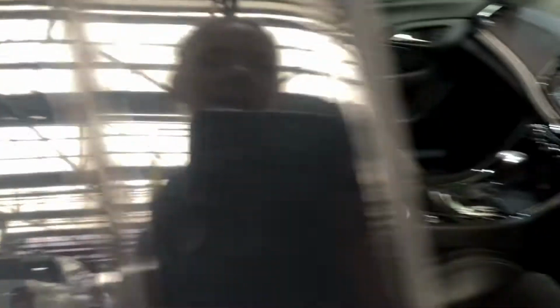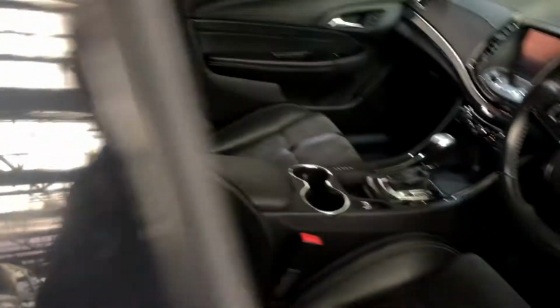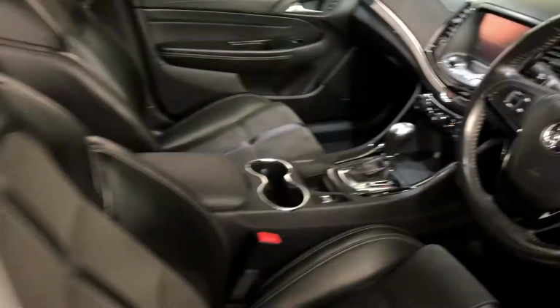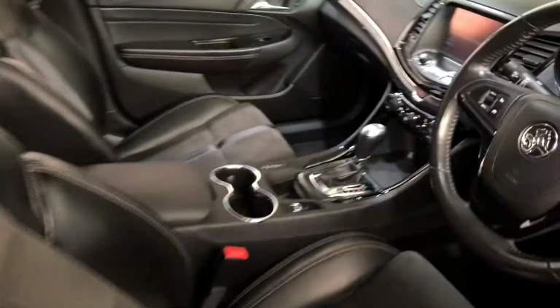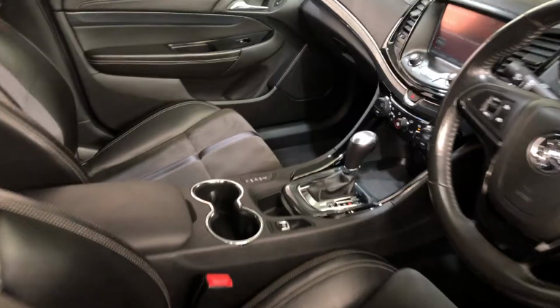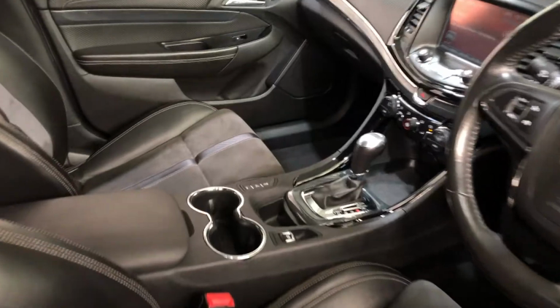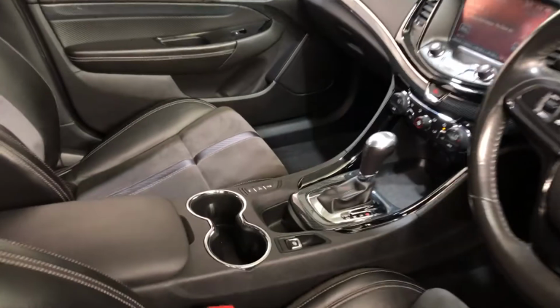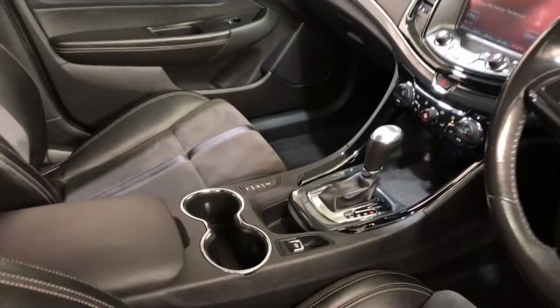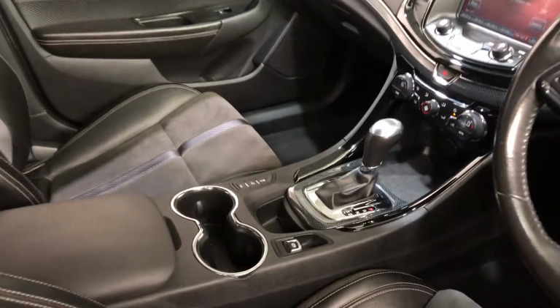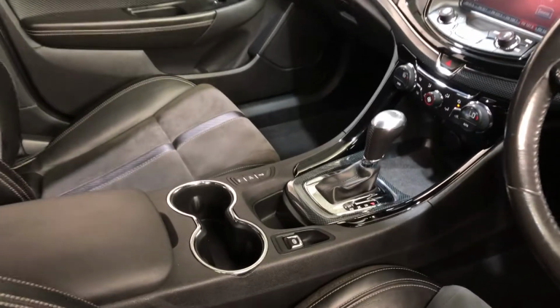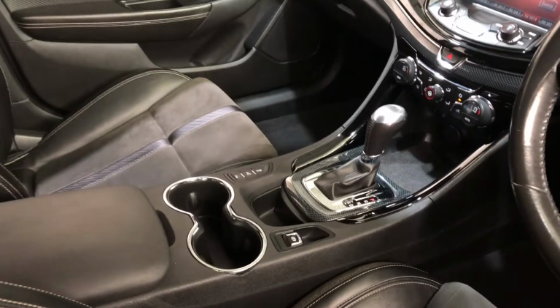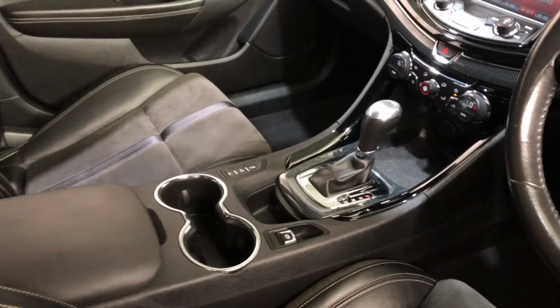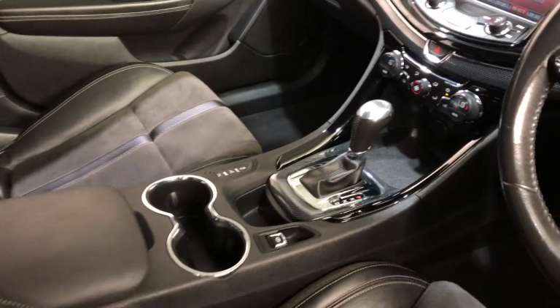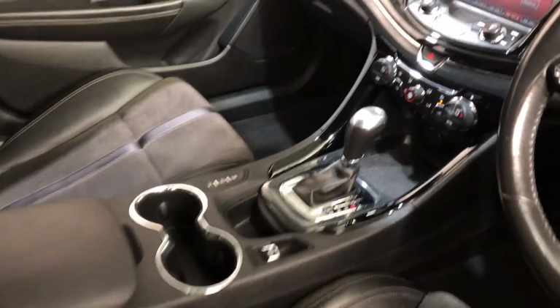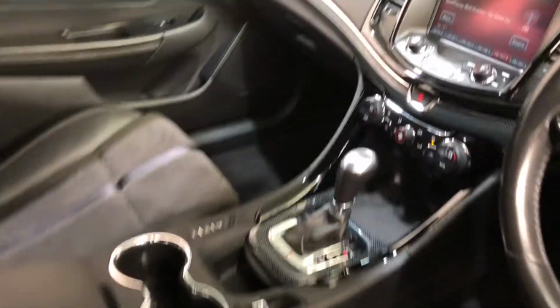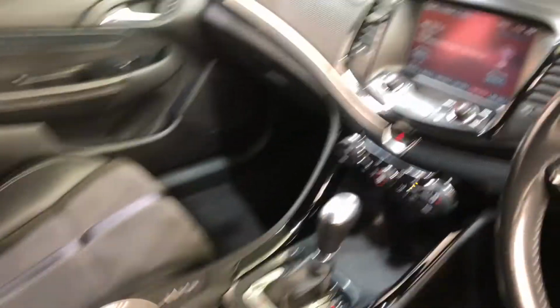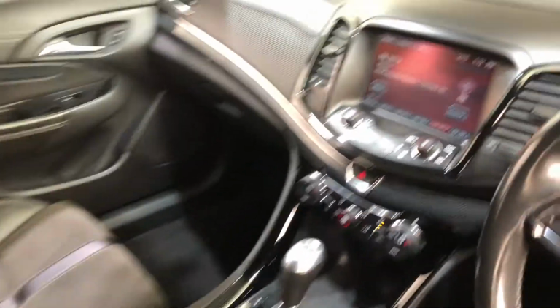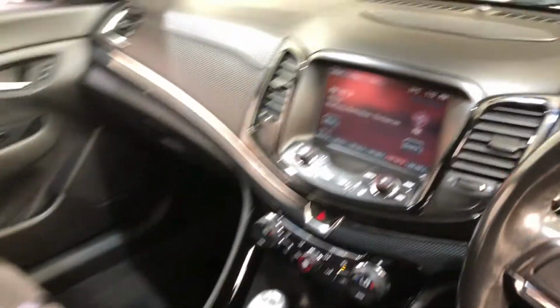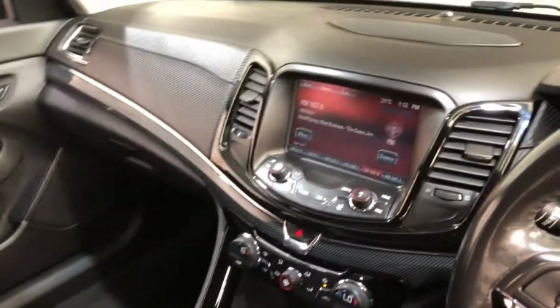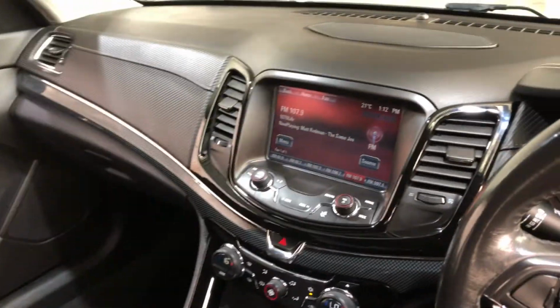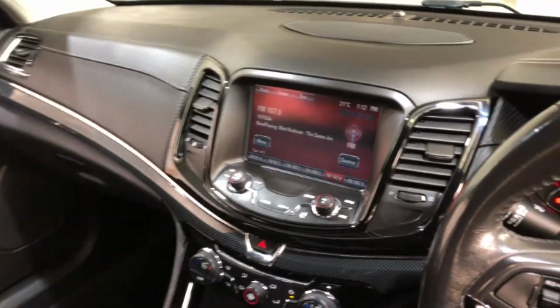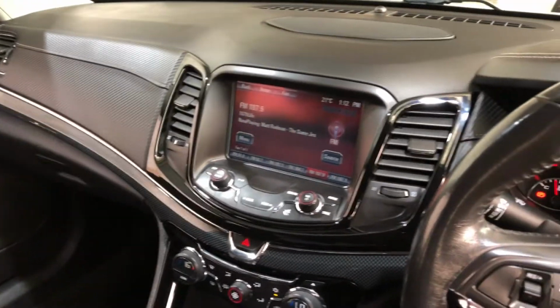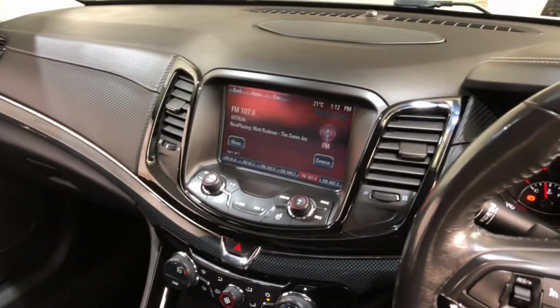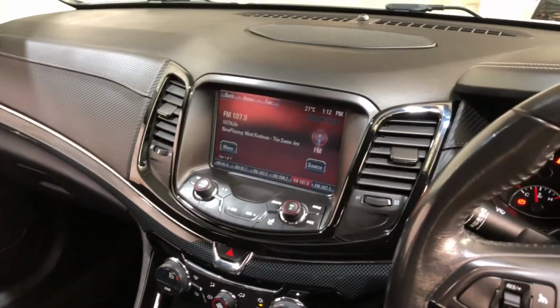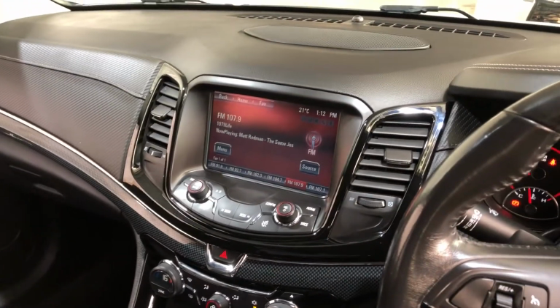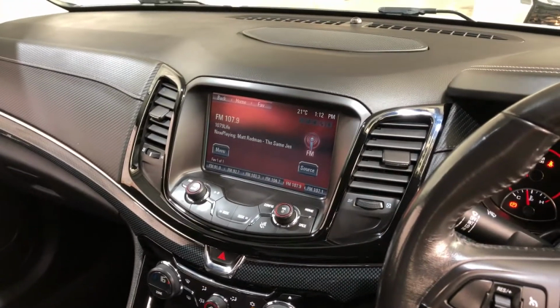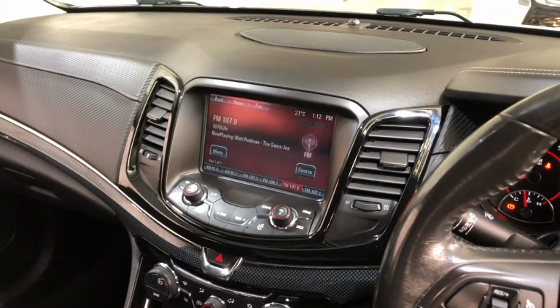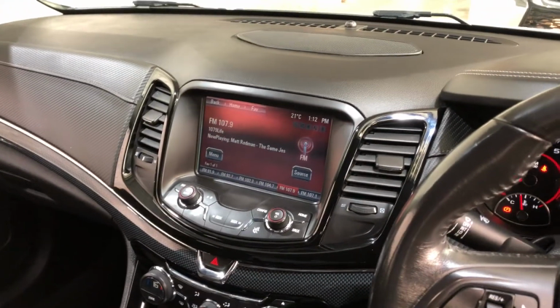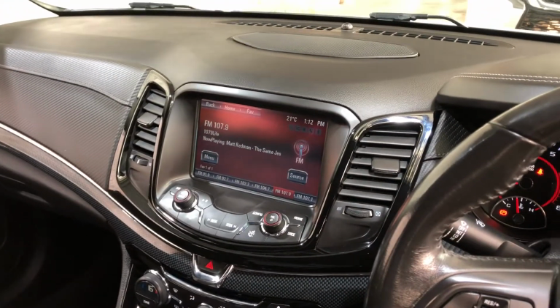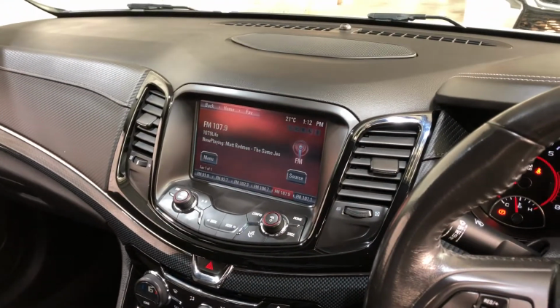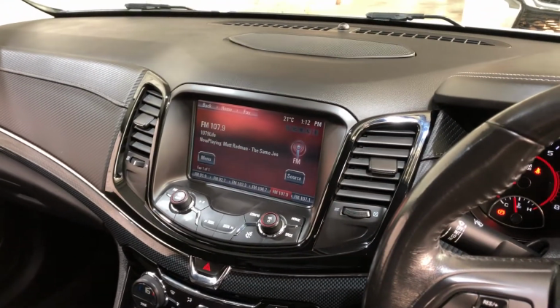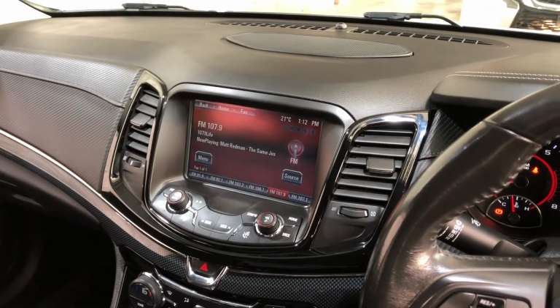It has a fully automatic transmission. It has an all original head unit which also includes a reverse camera.